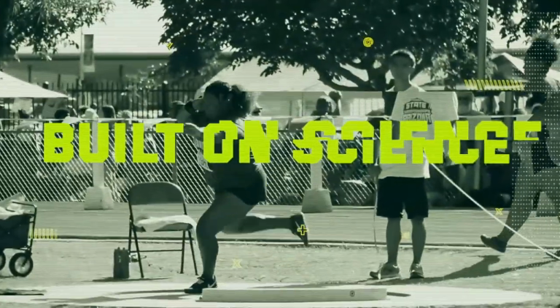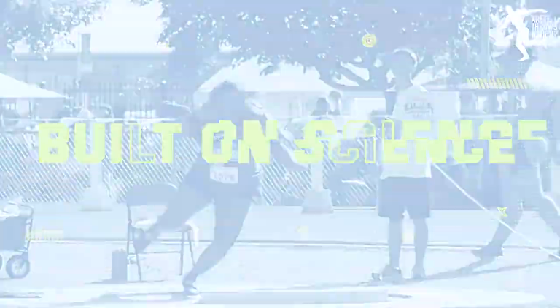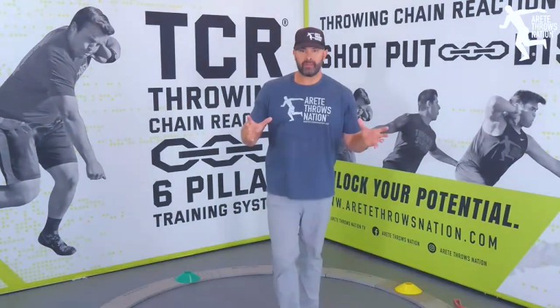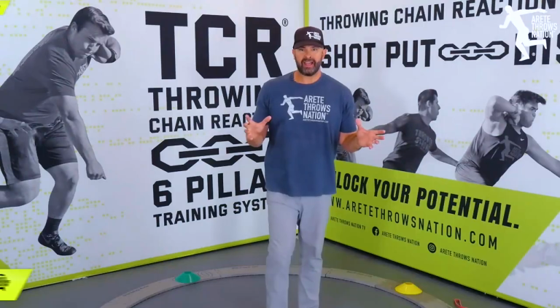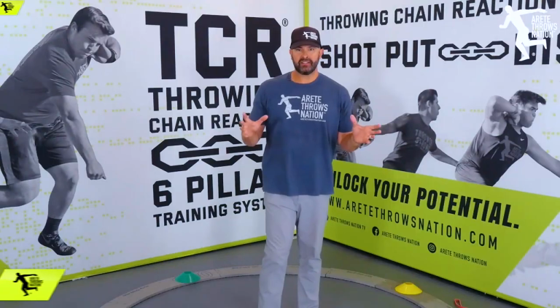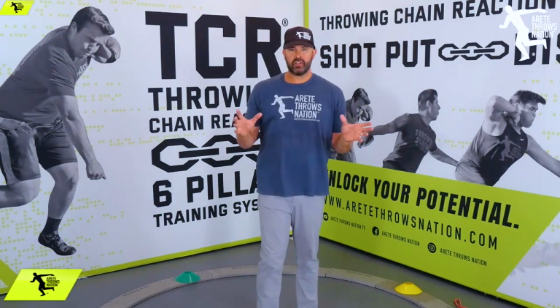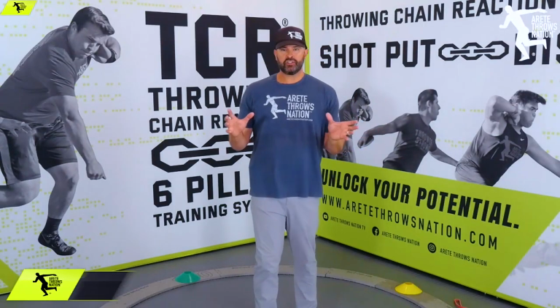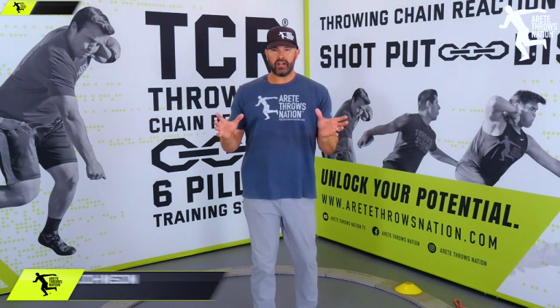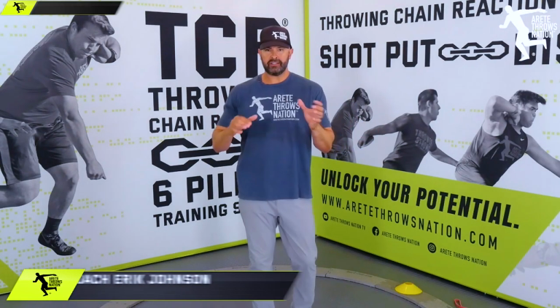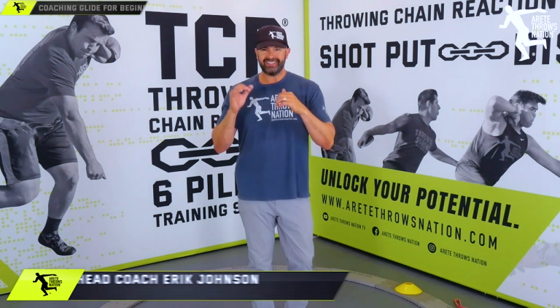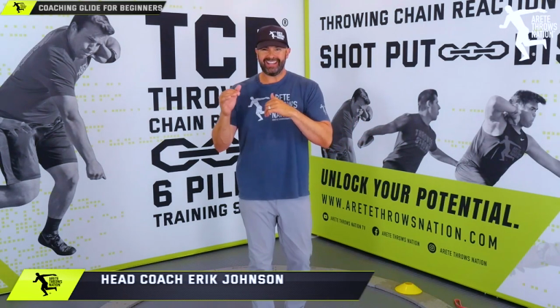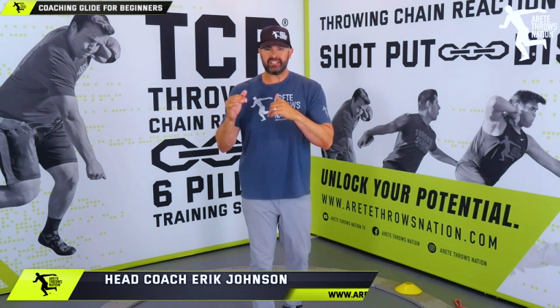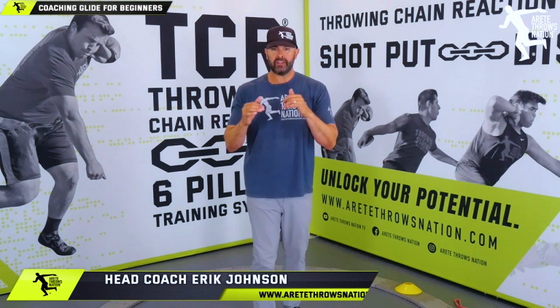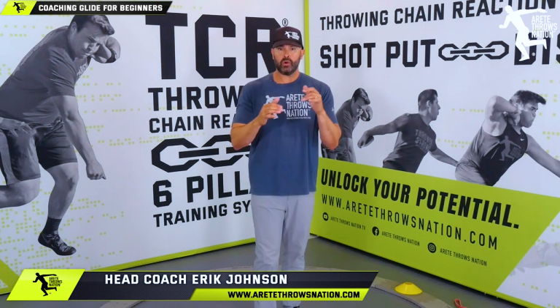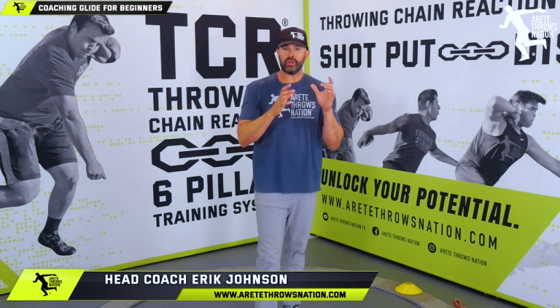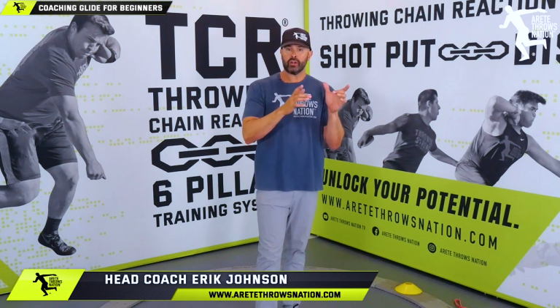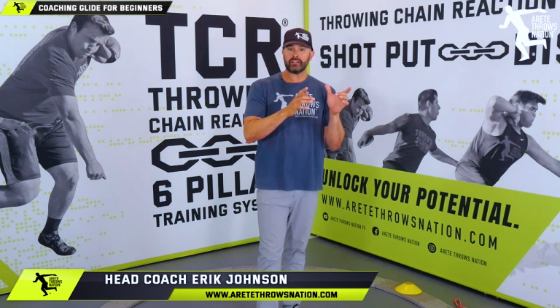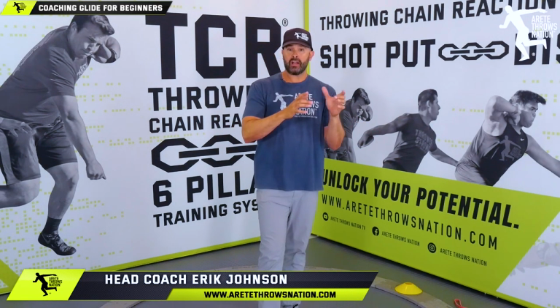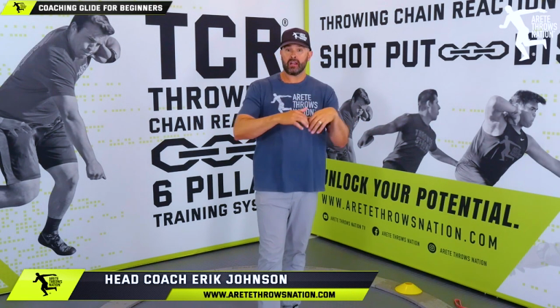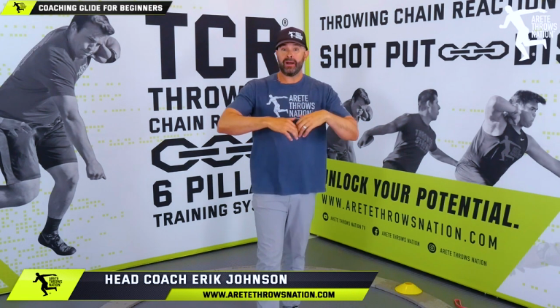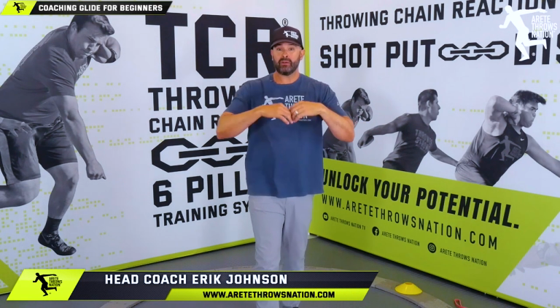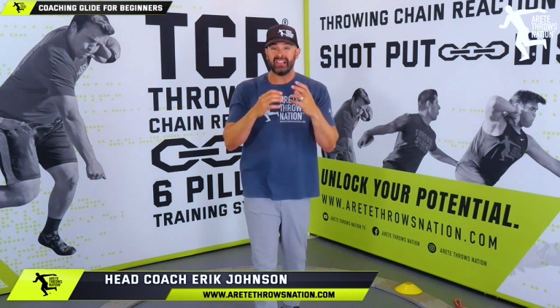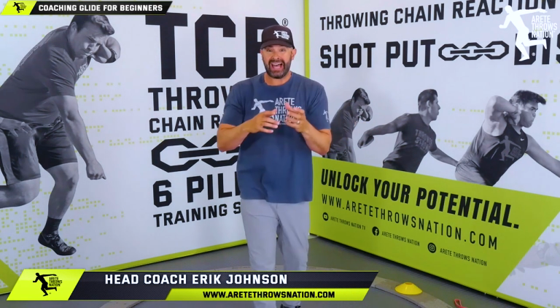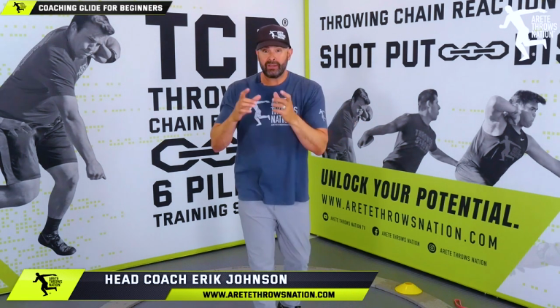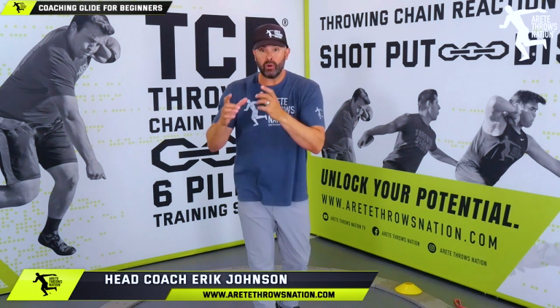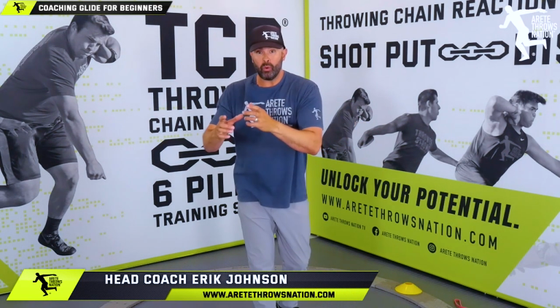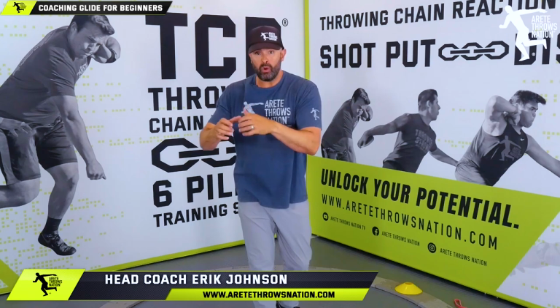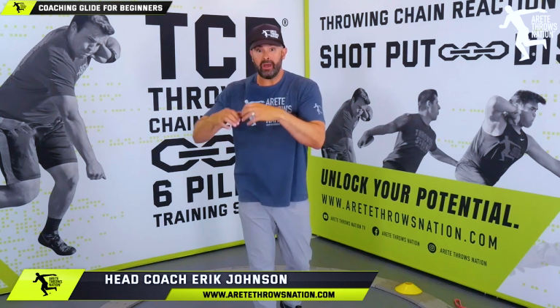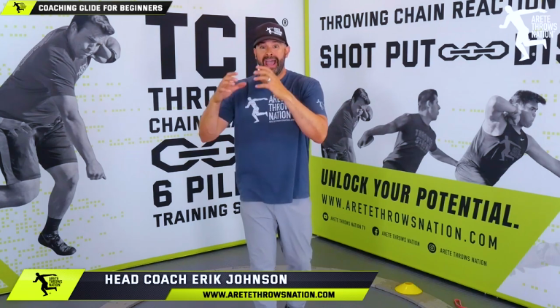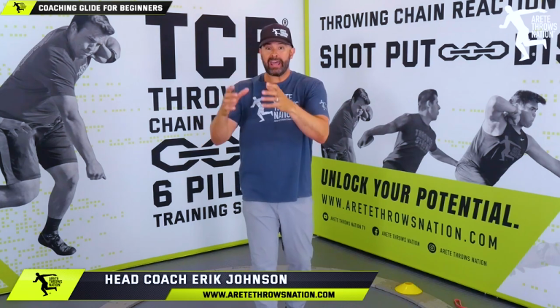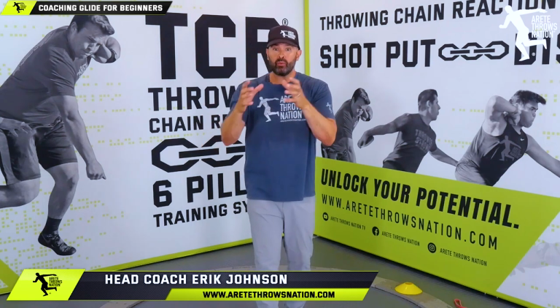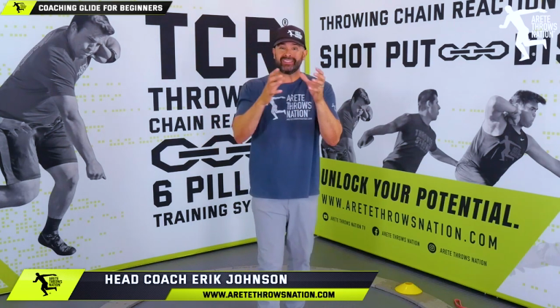What's up guys, it's Coach Johnson. In today's video we are going to talk about glide 101 — how do we teach beginners the glide.